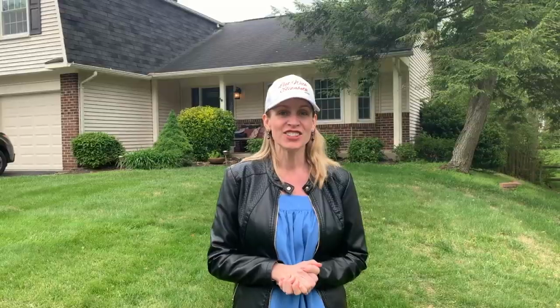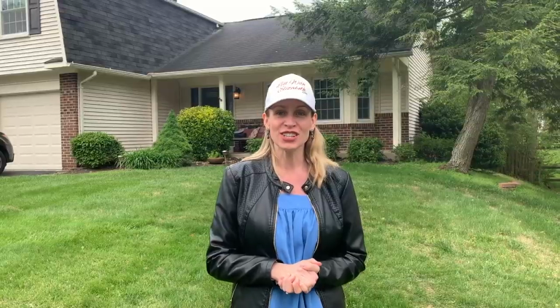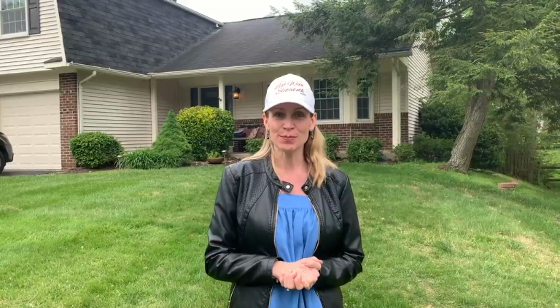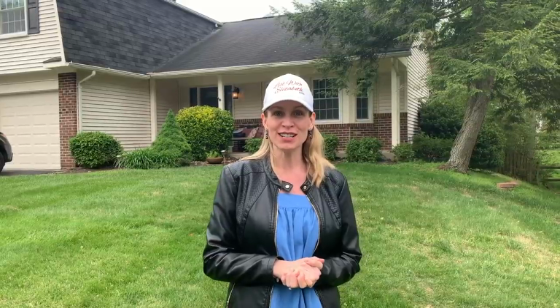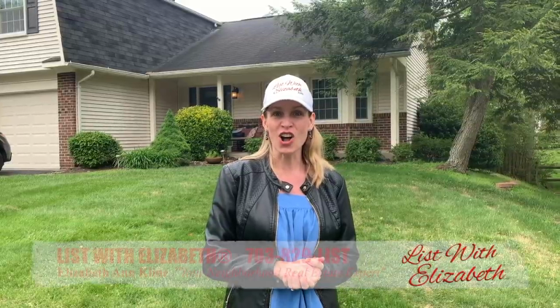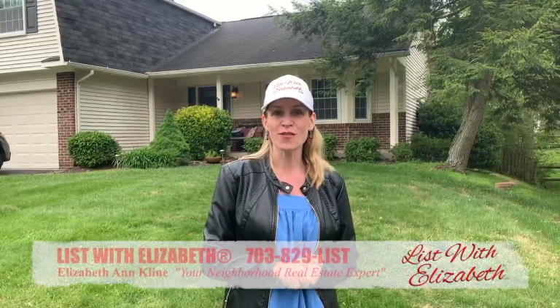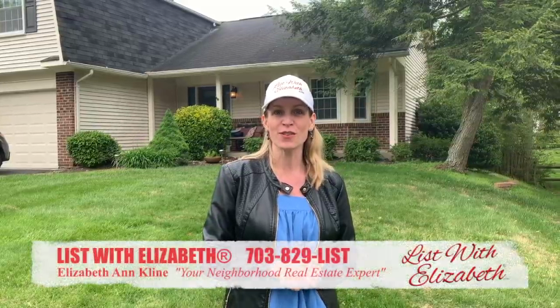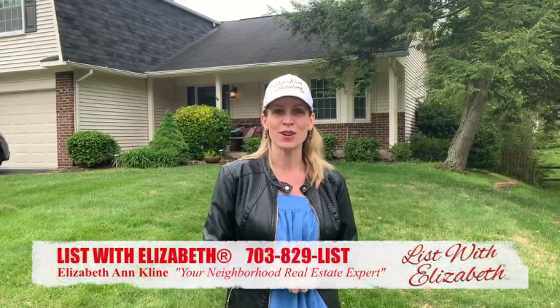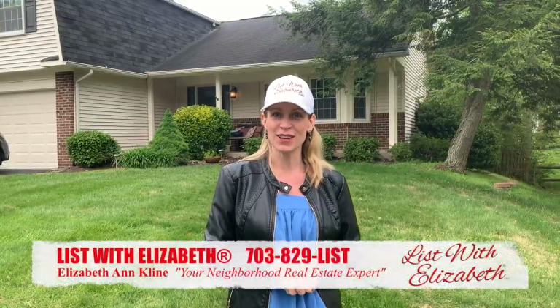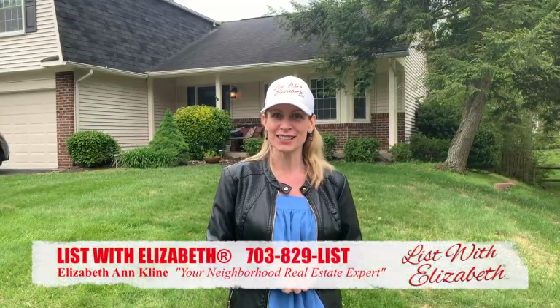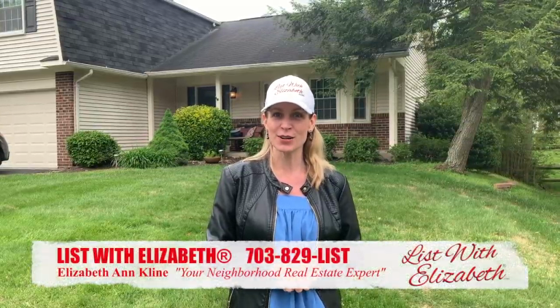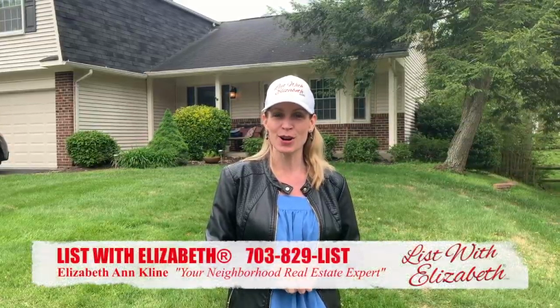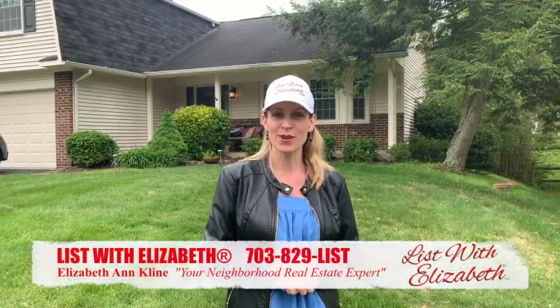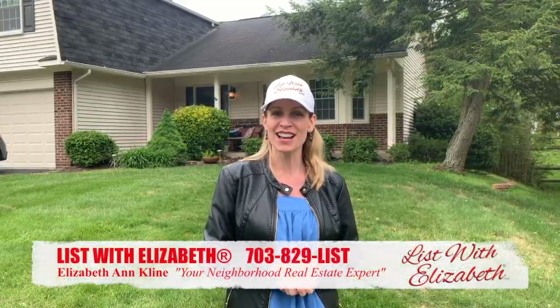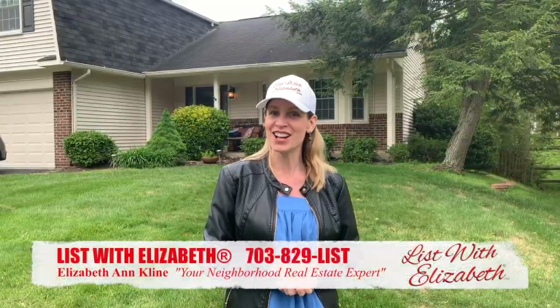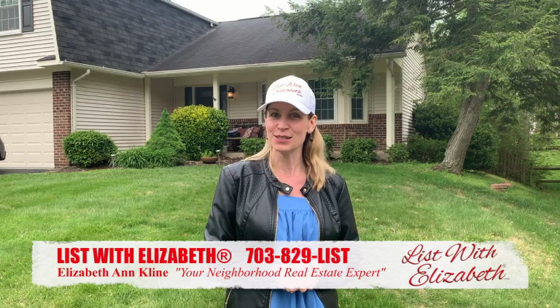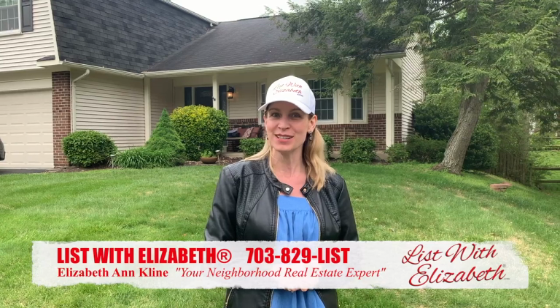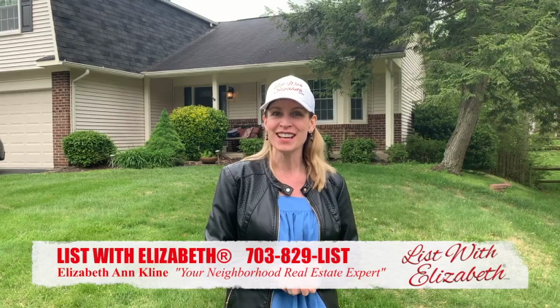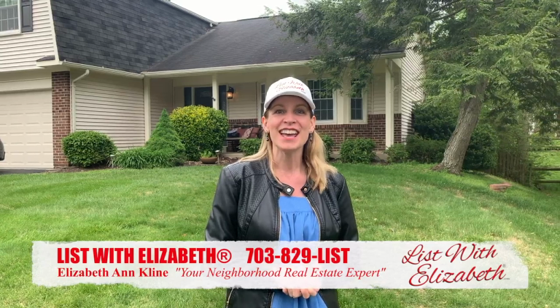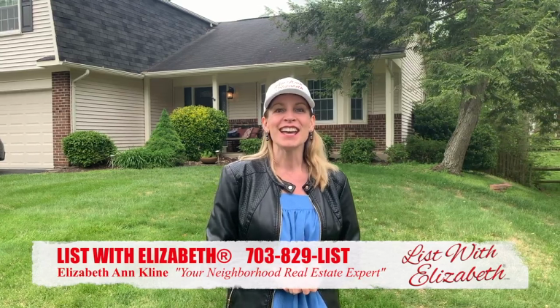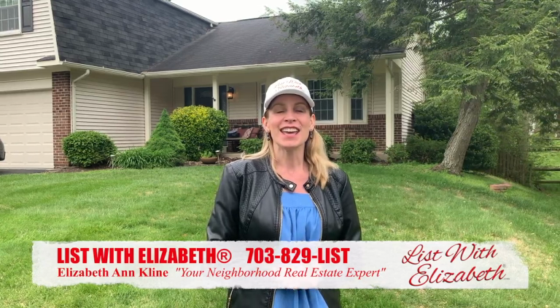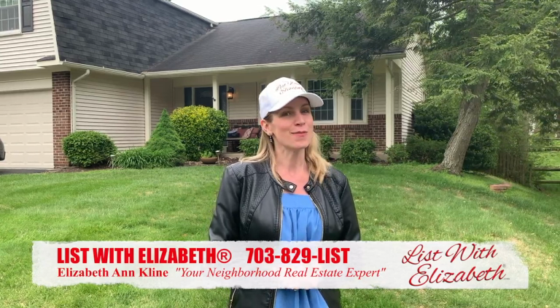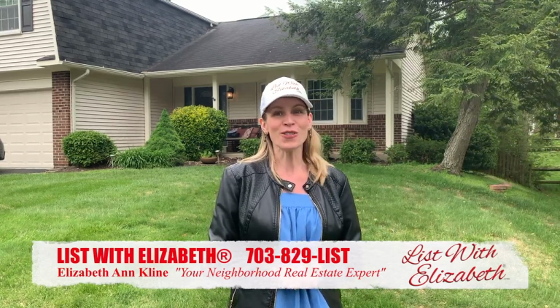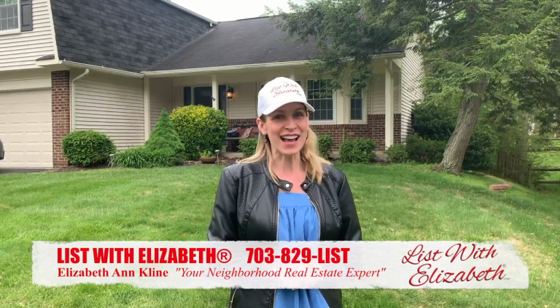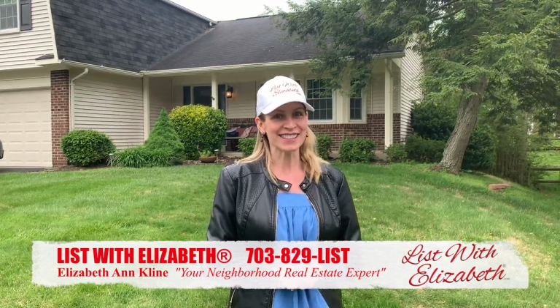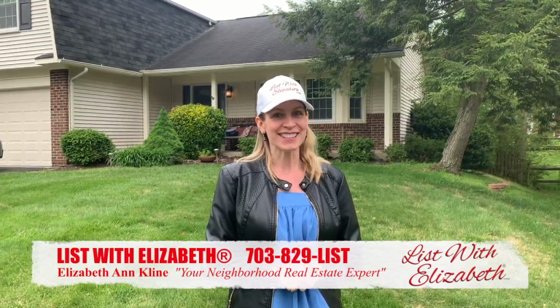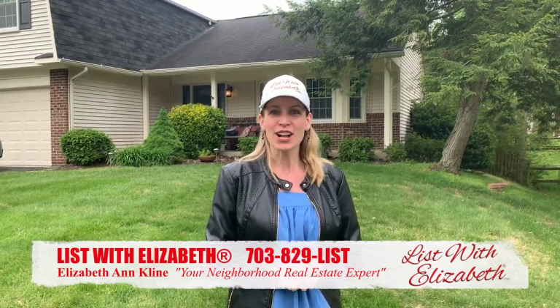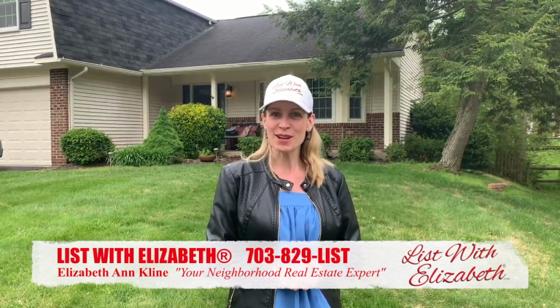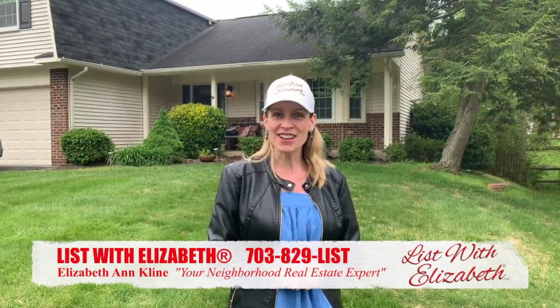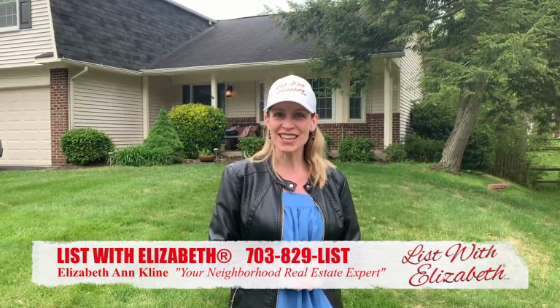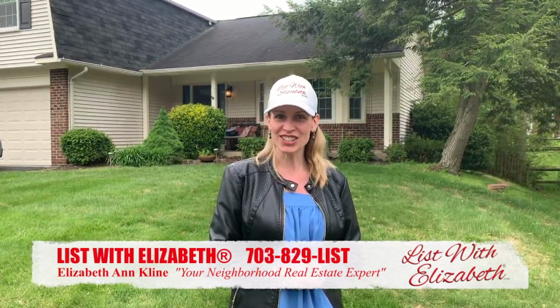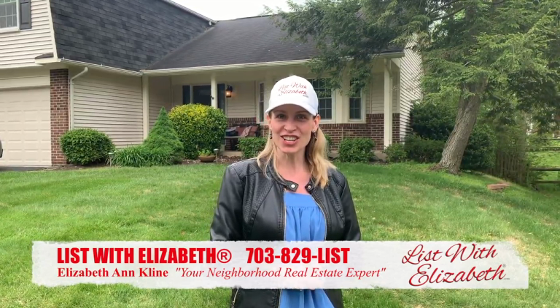Just minutes off of Fairfax County Parkway and Huntsman, it won't last. Come on out, take a look.